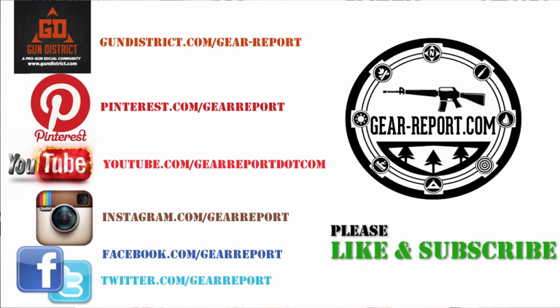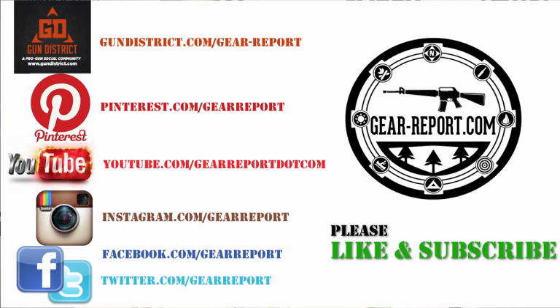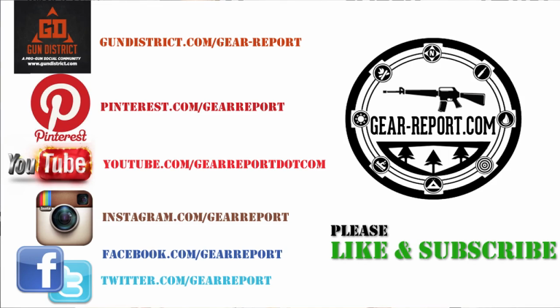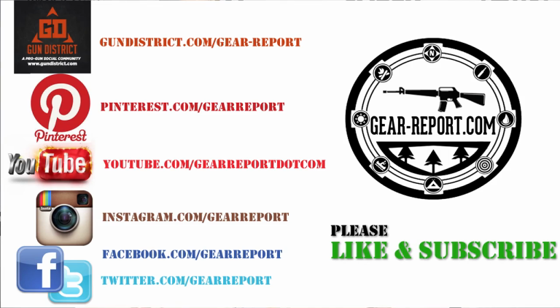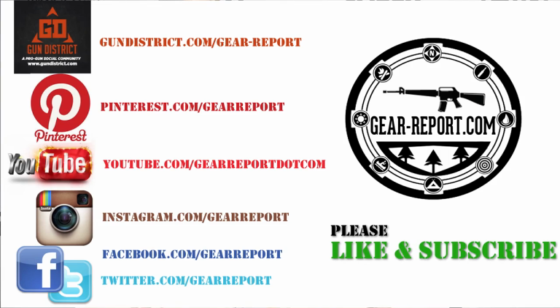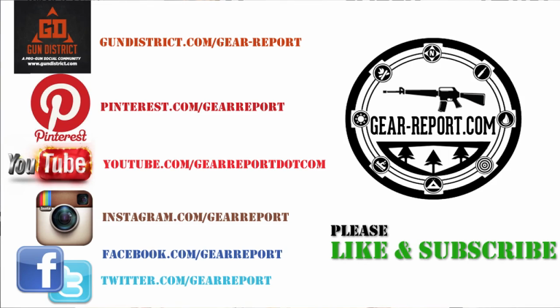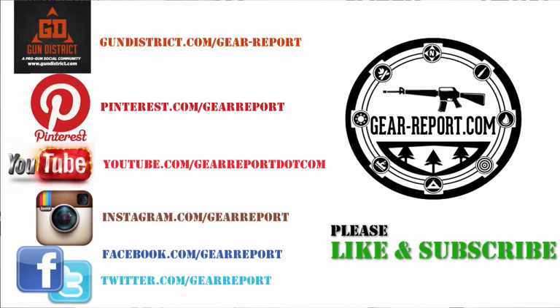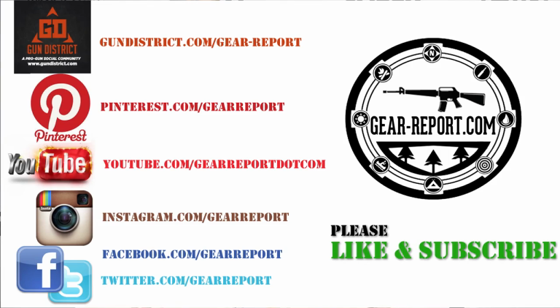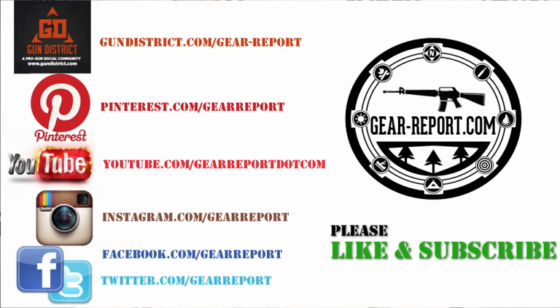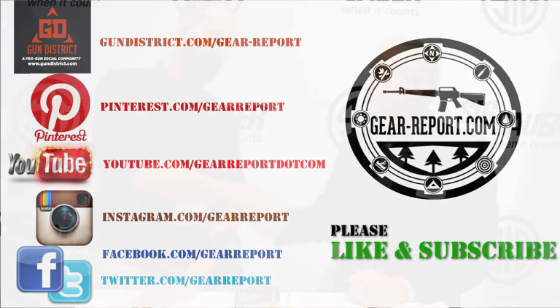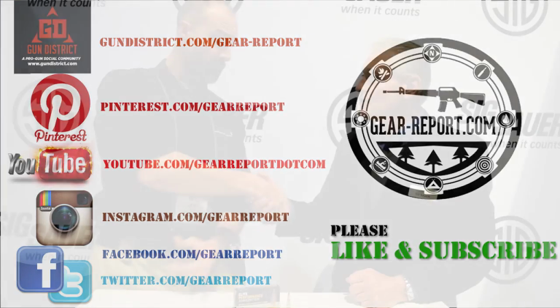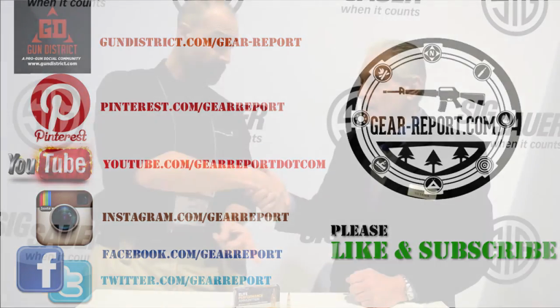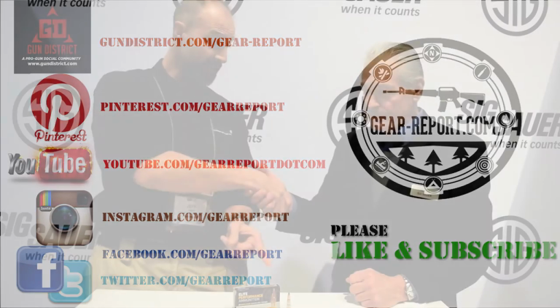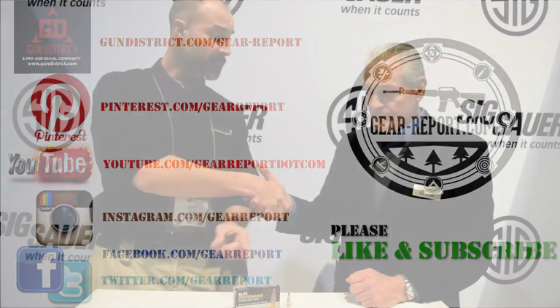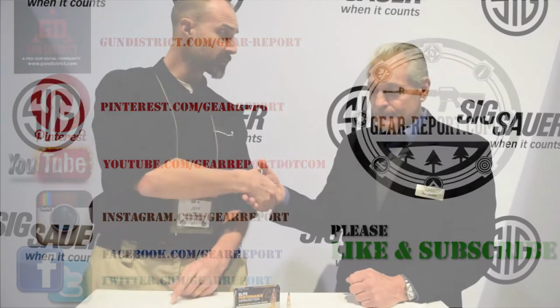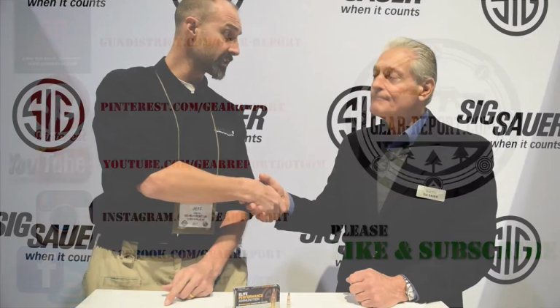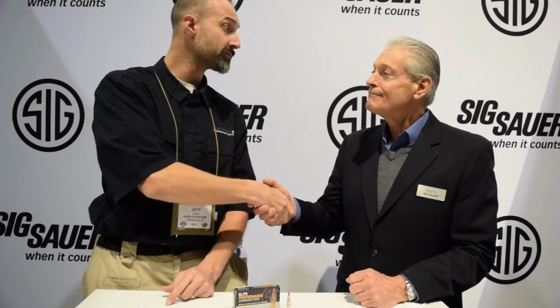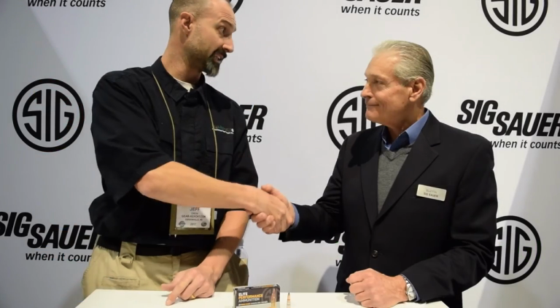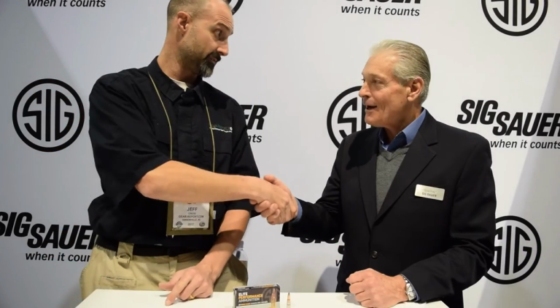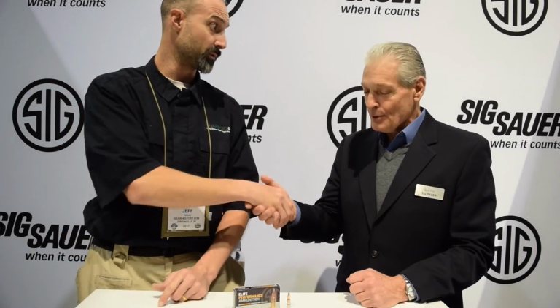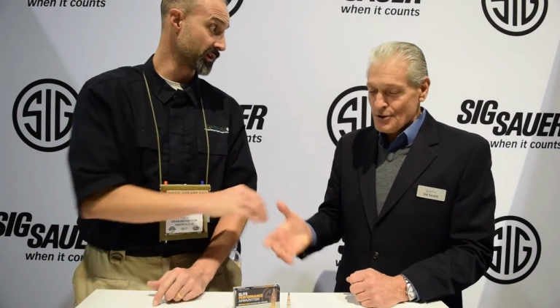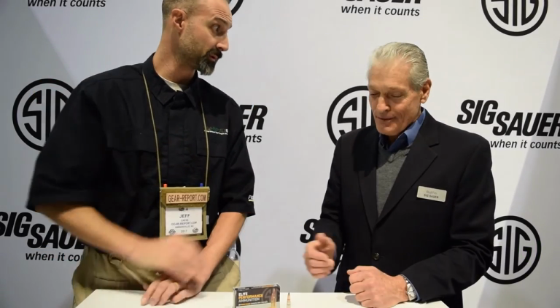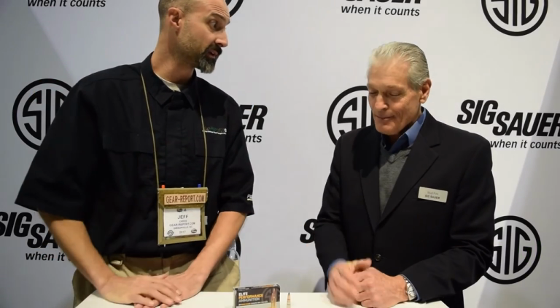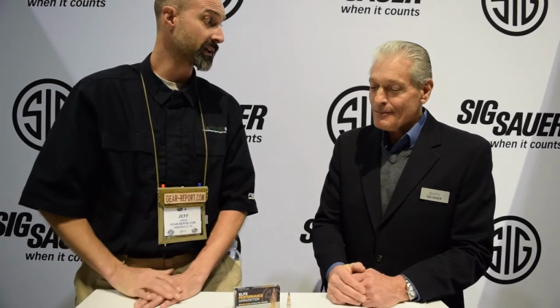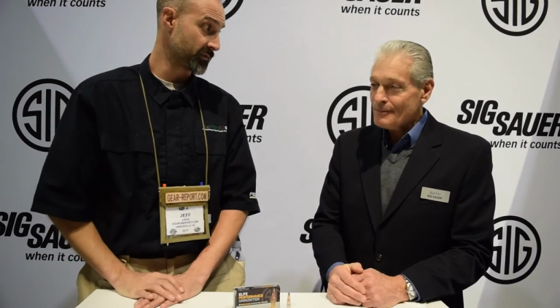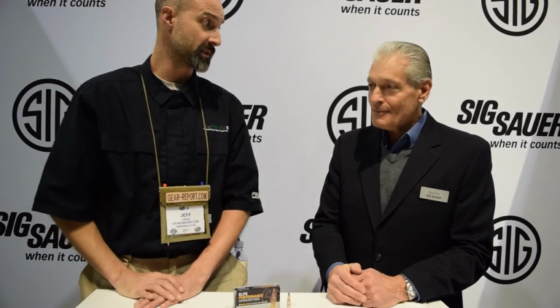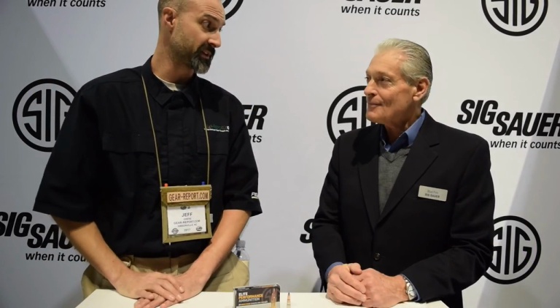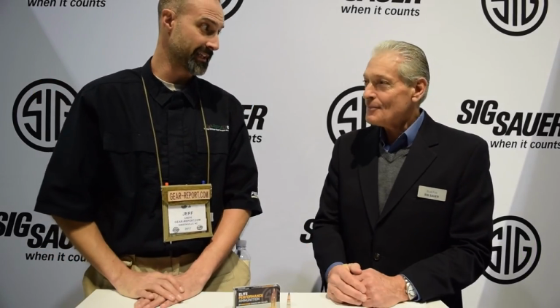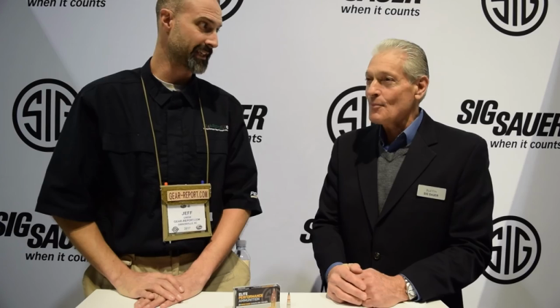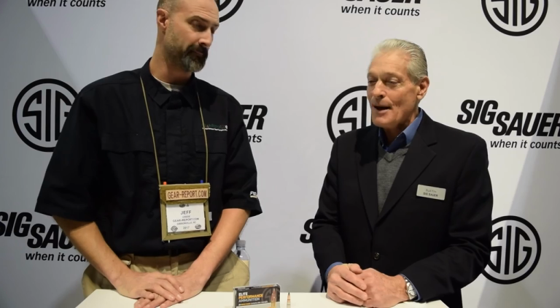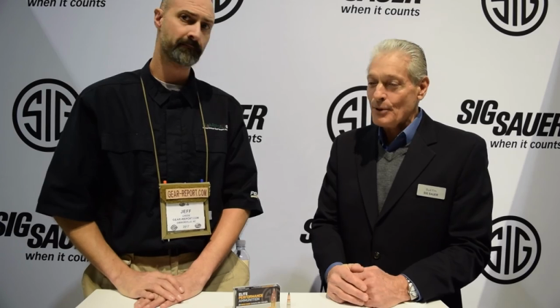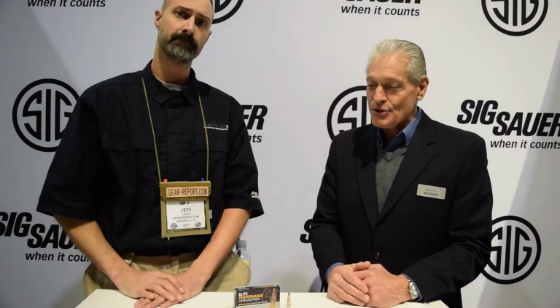Thanks for coming by, we appreciate it. Thanks for delivering that information - we've been looking for something like that. My pleasure.